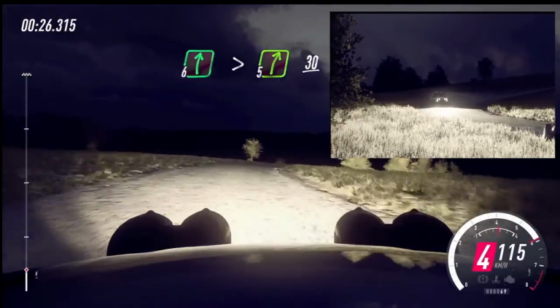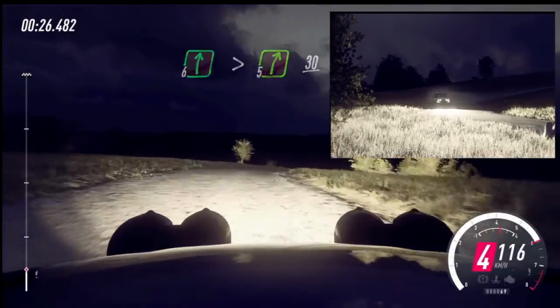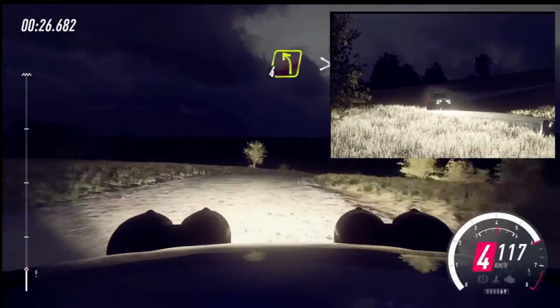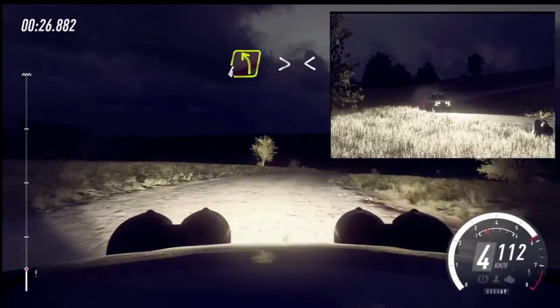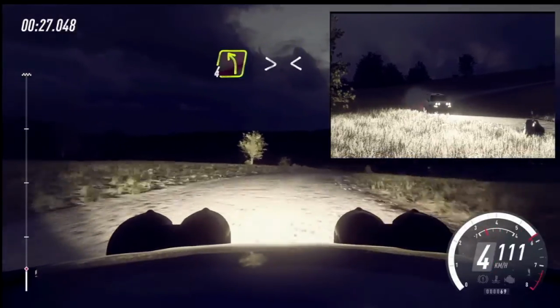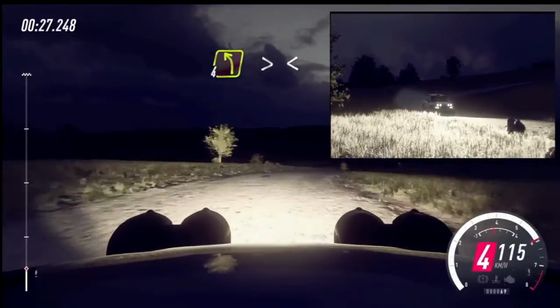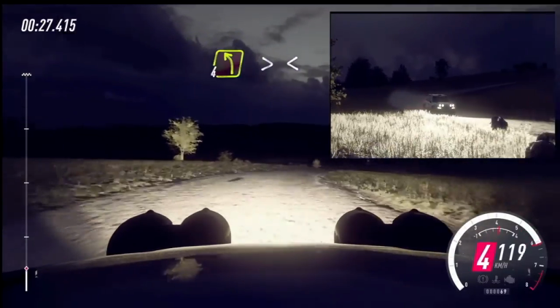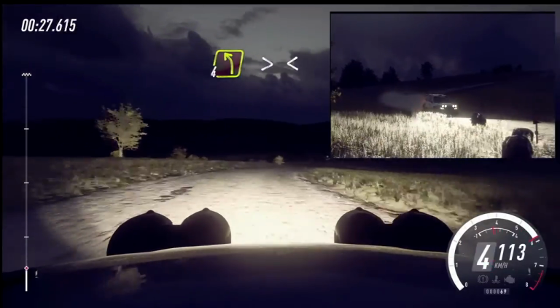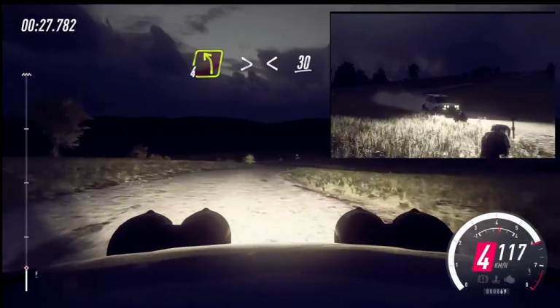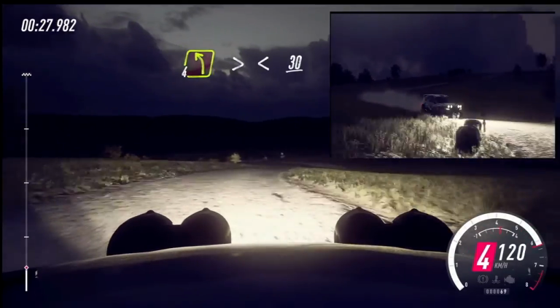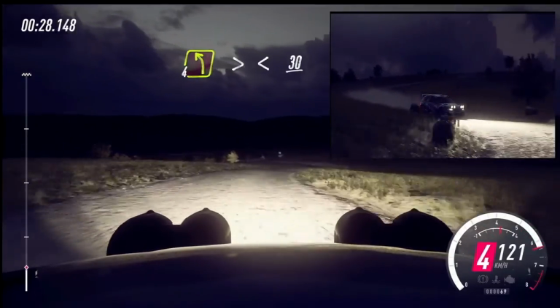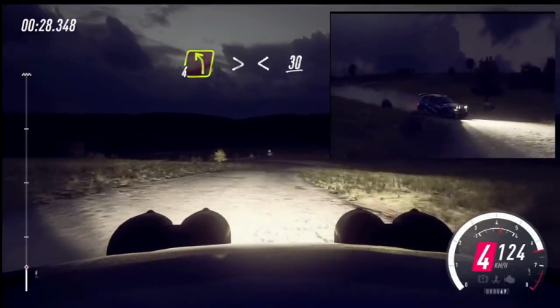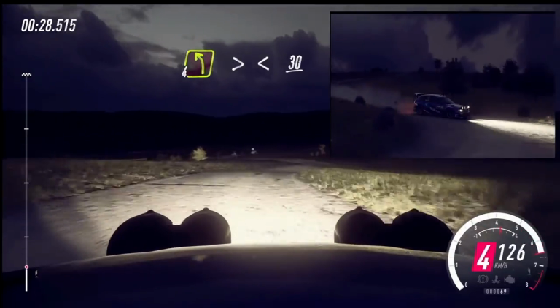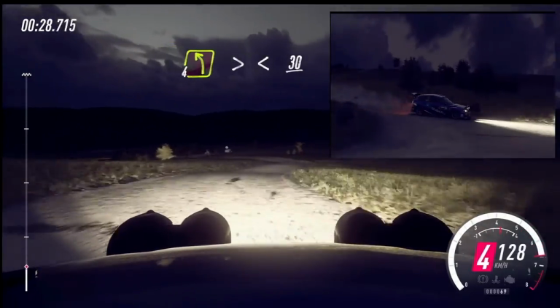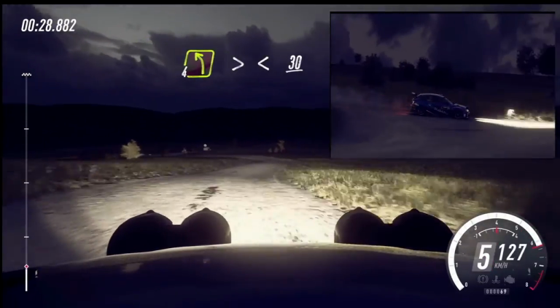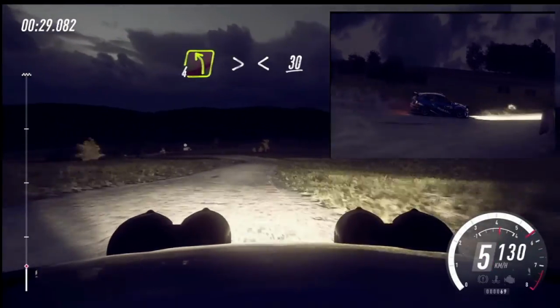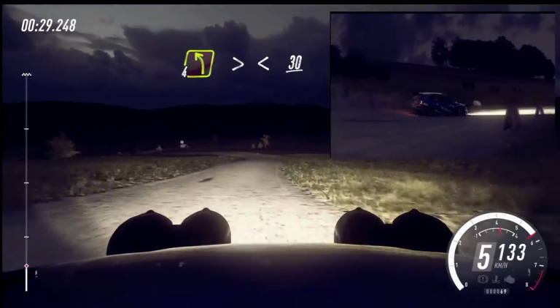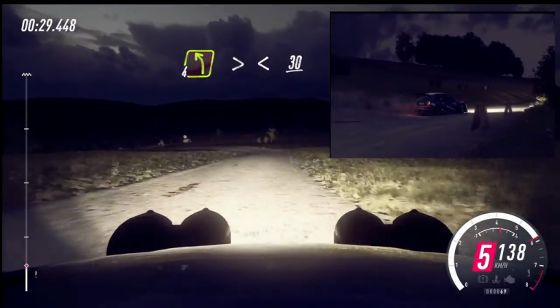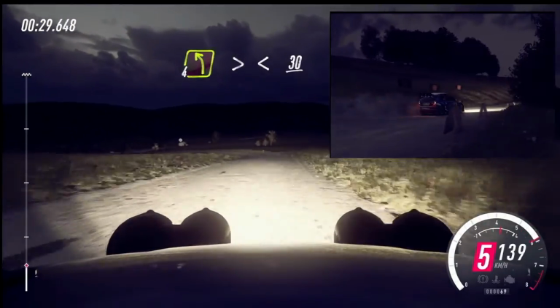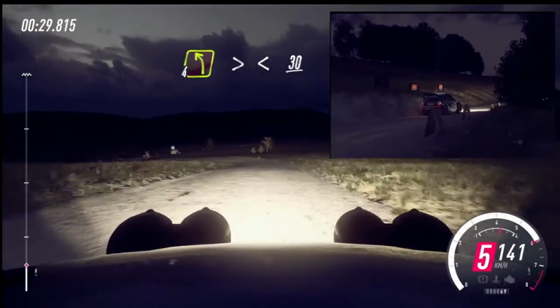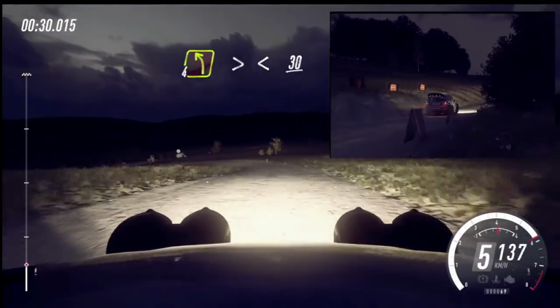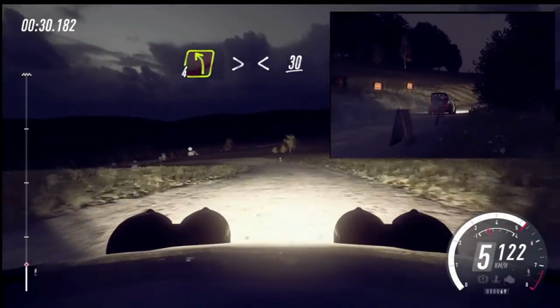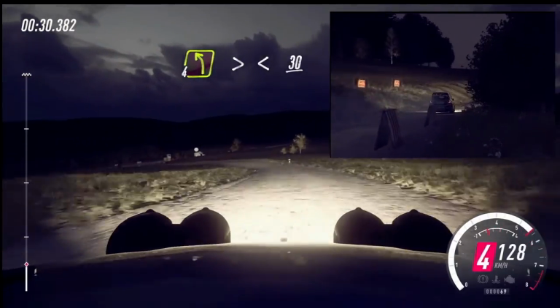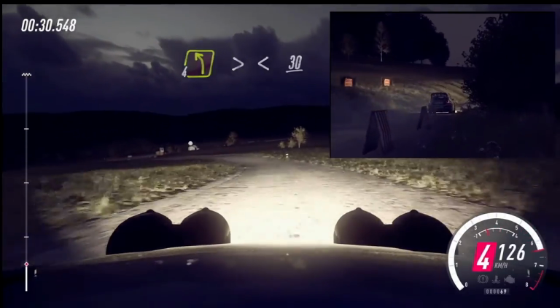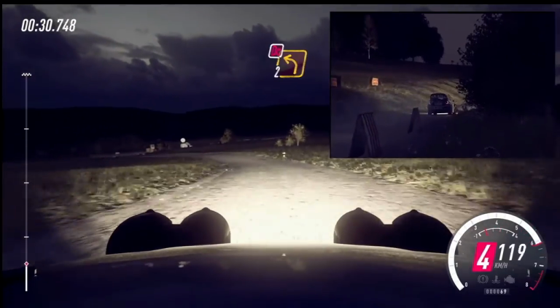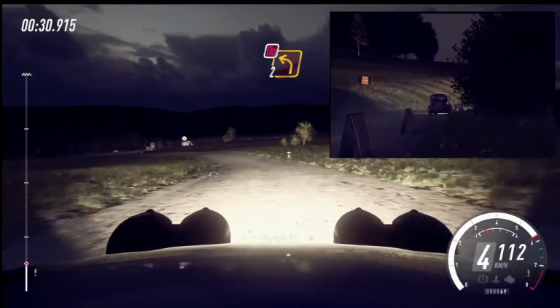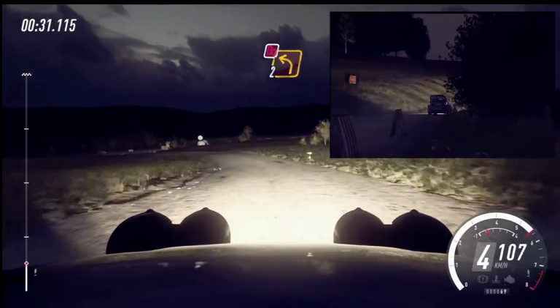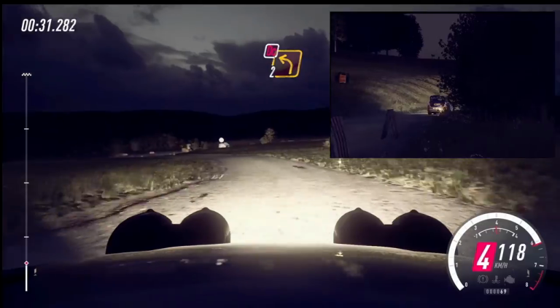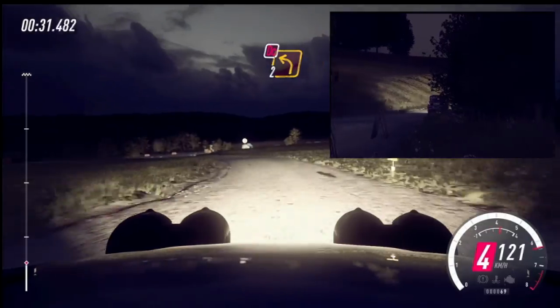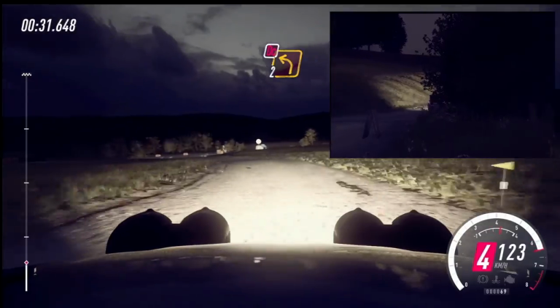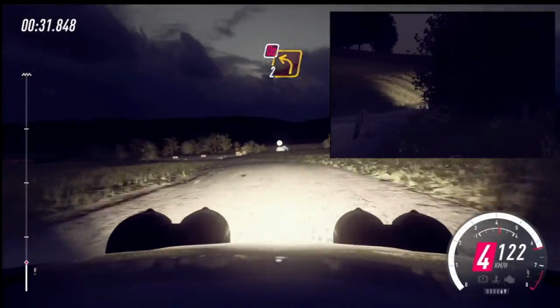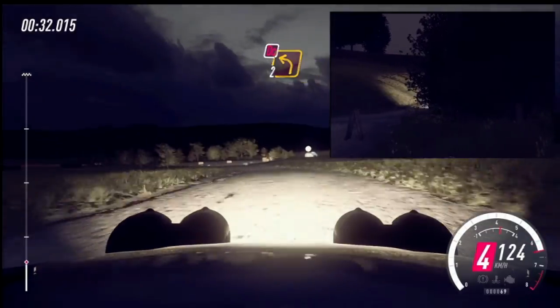4 left long, tightens. Opens, 30. Turn, don't cut to left.